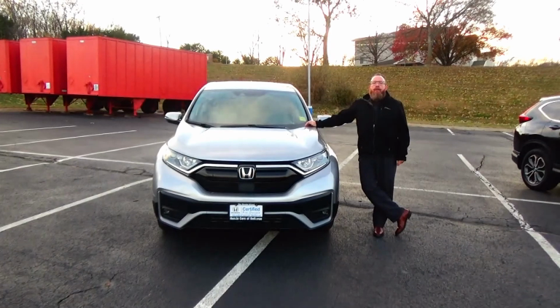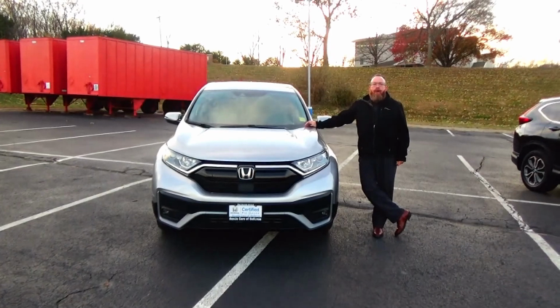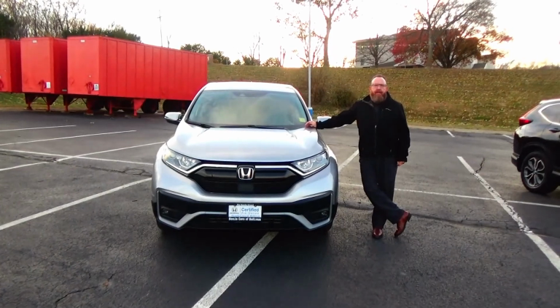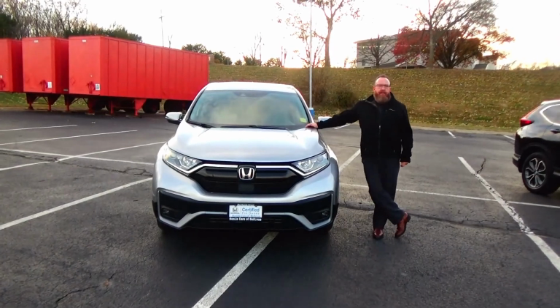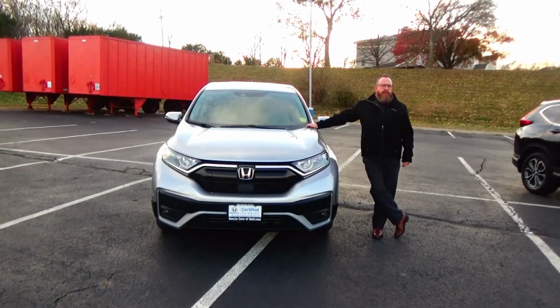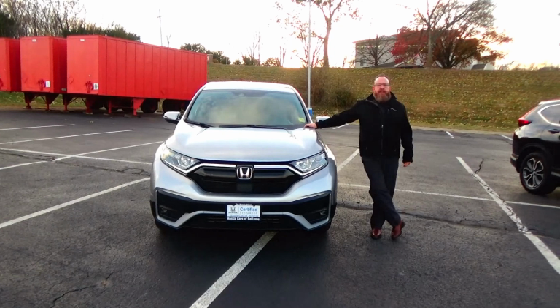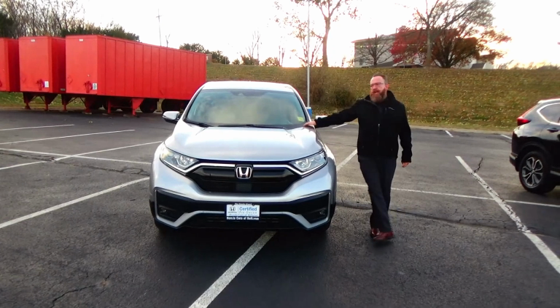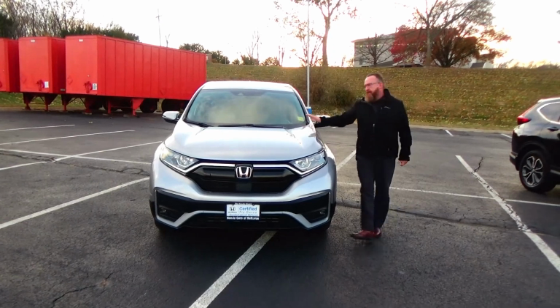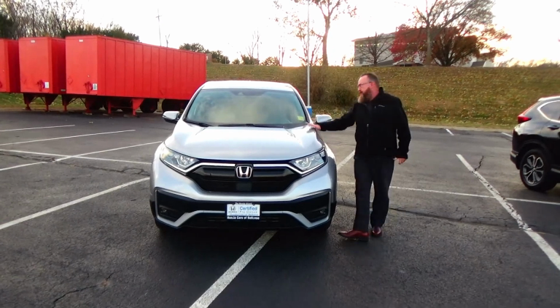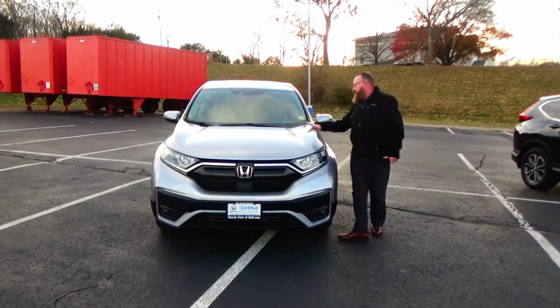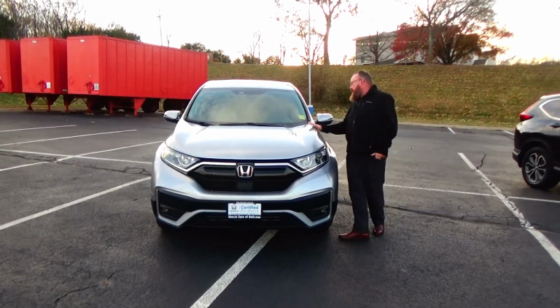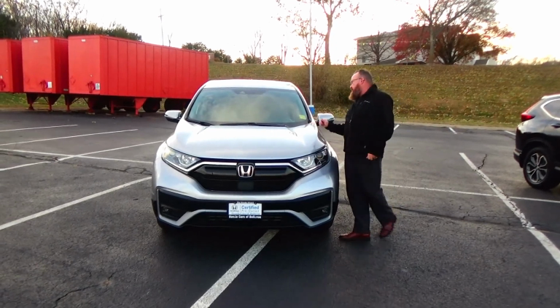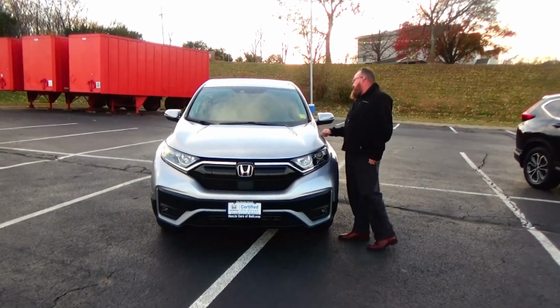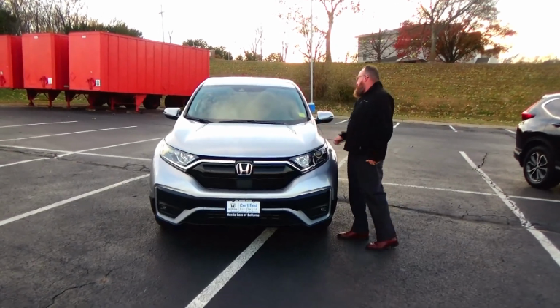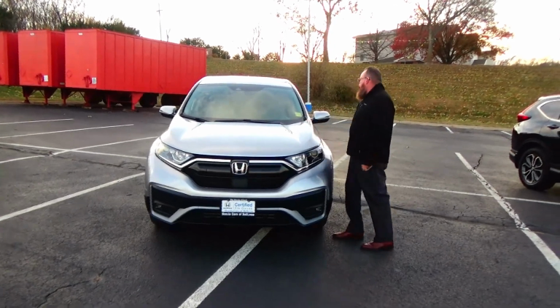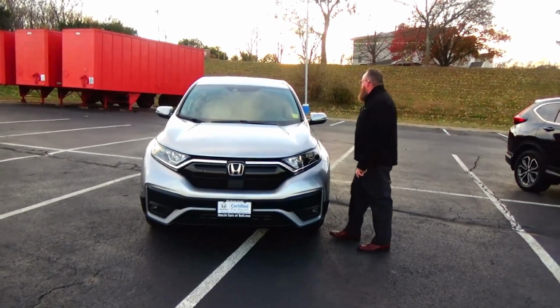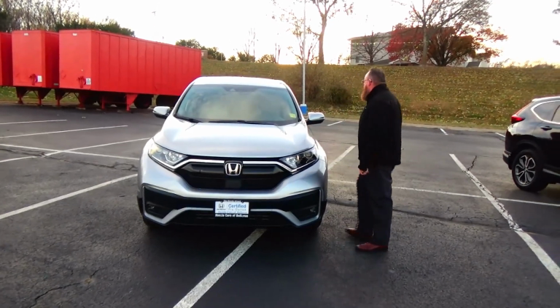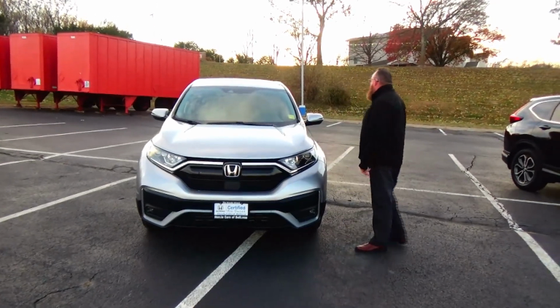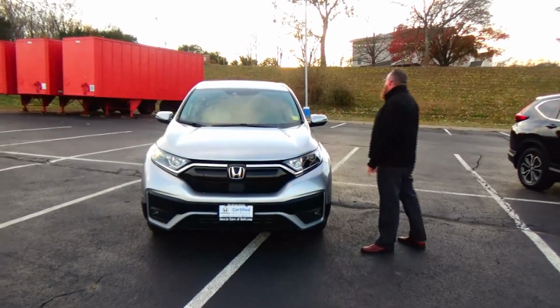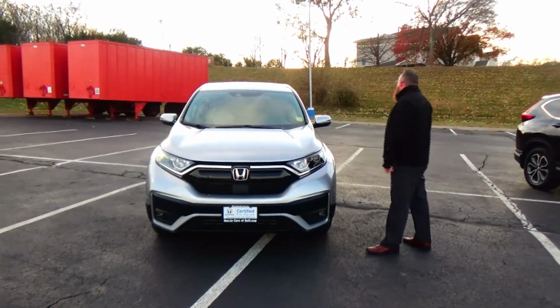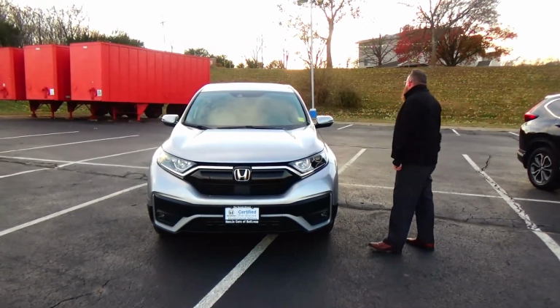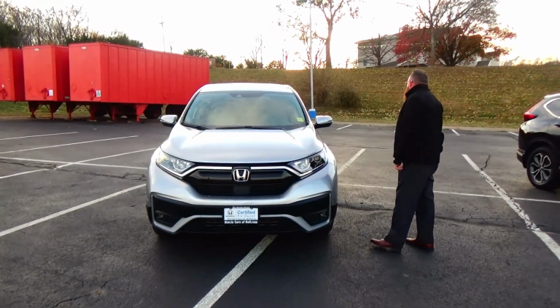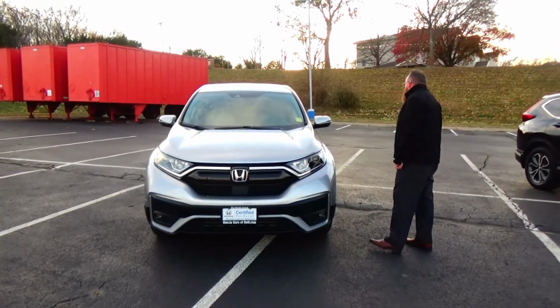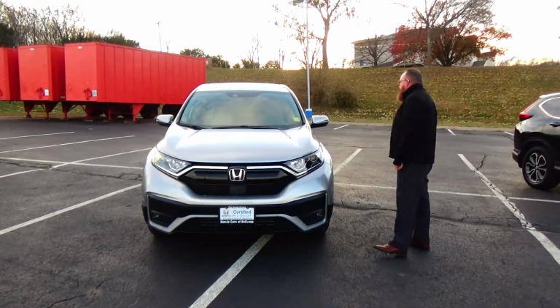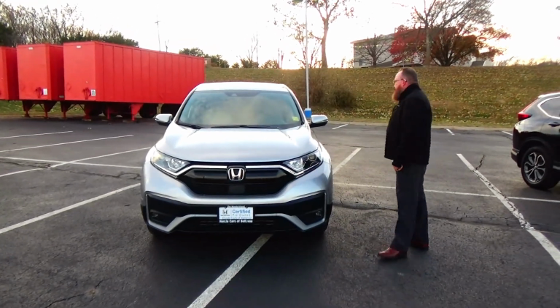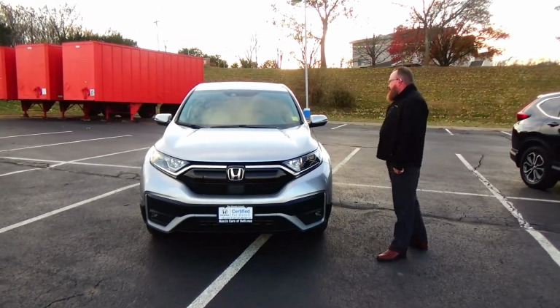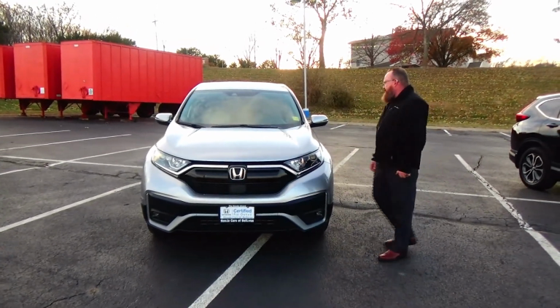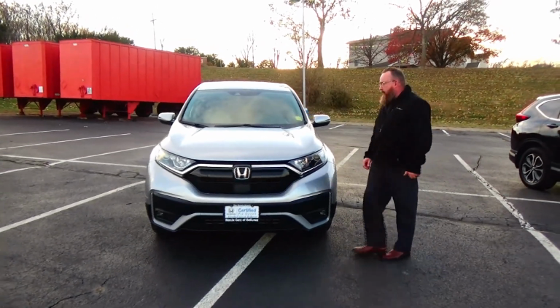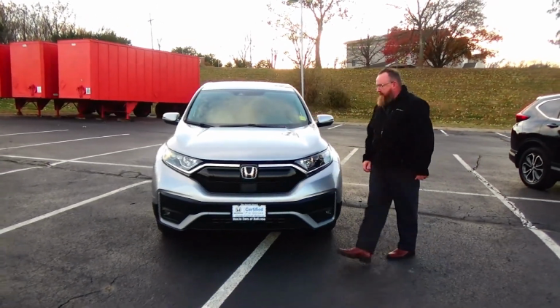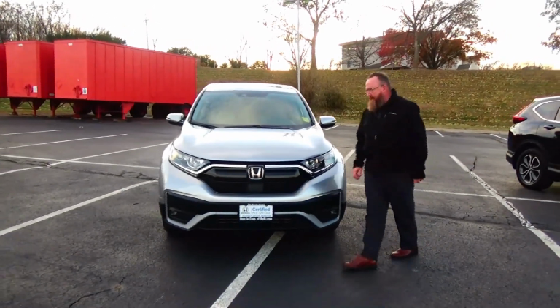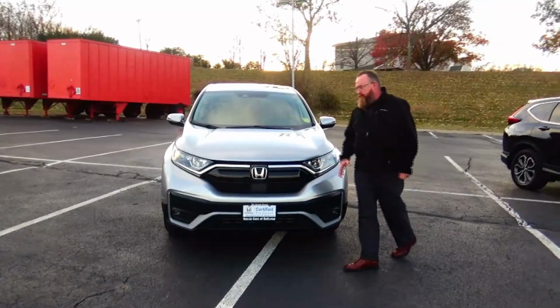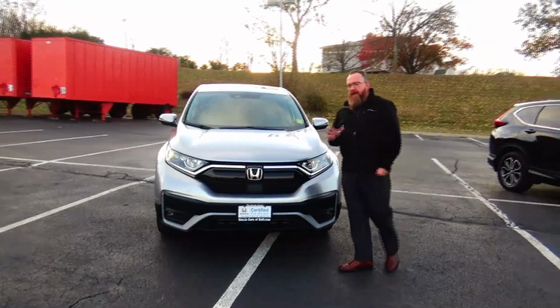Brian Kelly here from the Honda Giant, here to show you this 2022 Honda CR-V EX. Just came in on trade, it's got 14,000 miles.